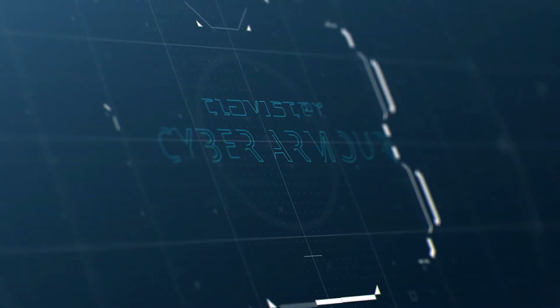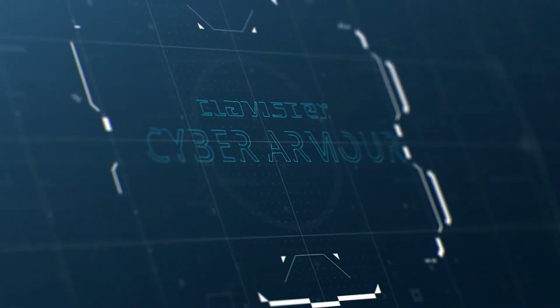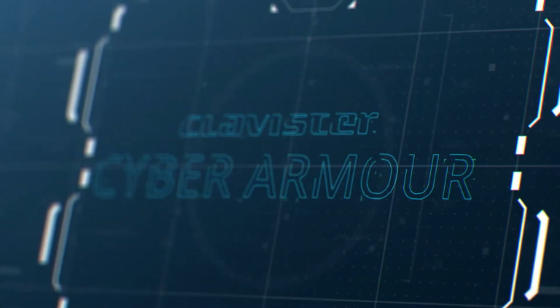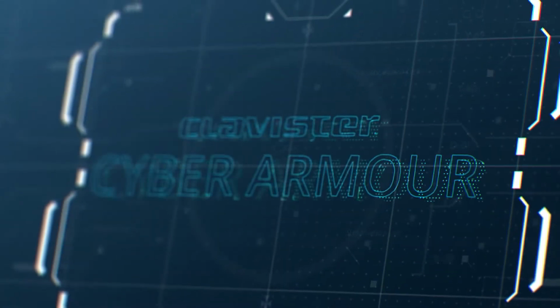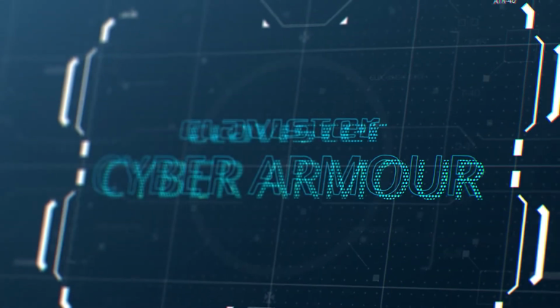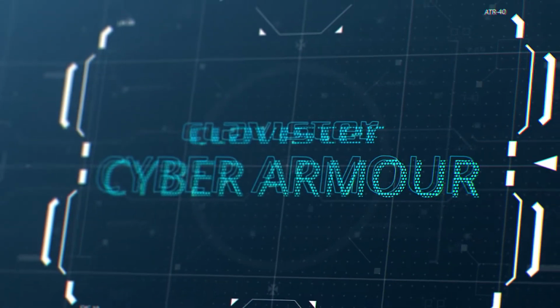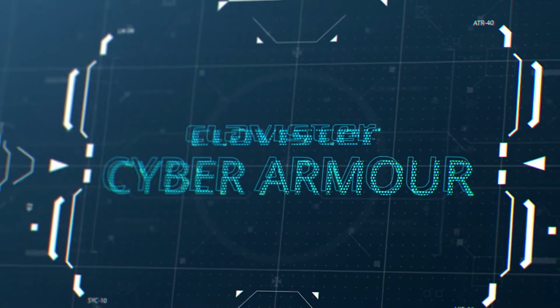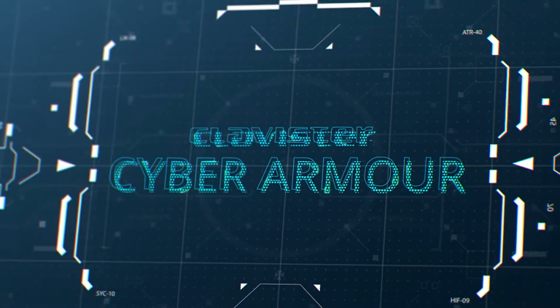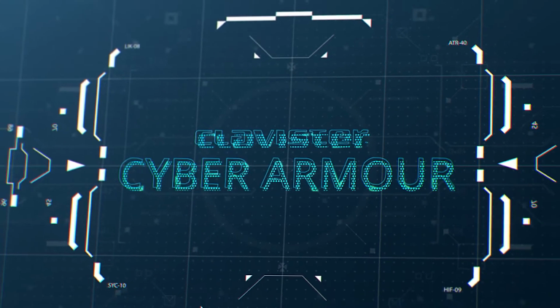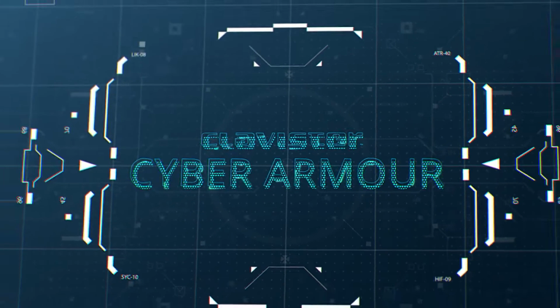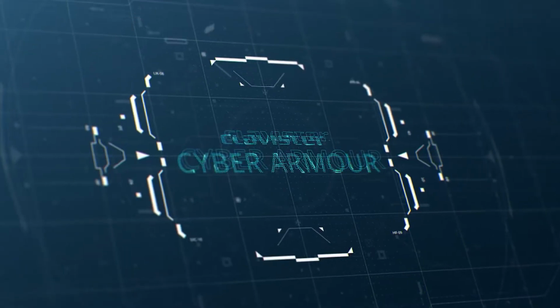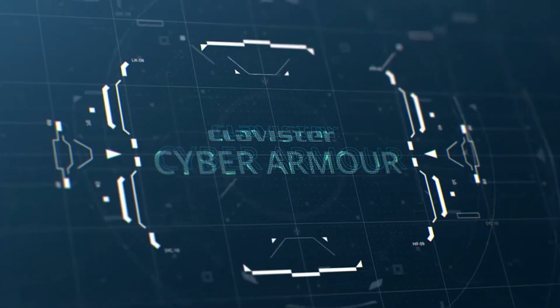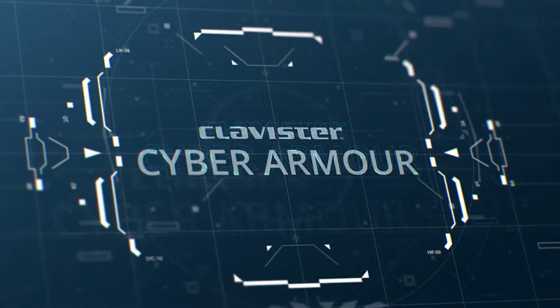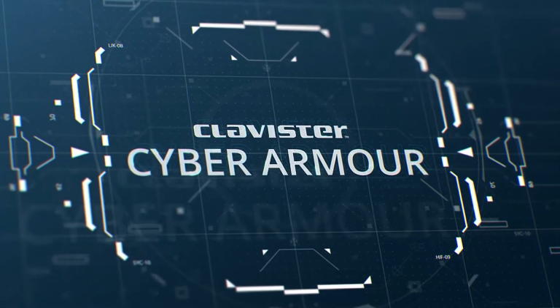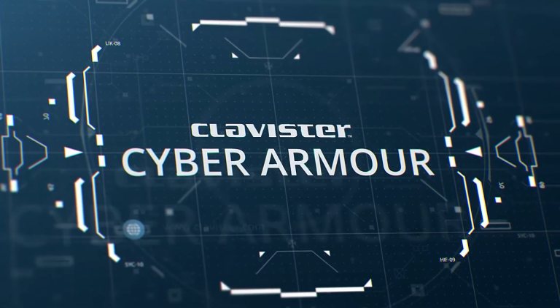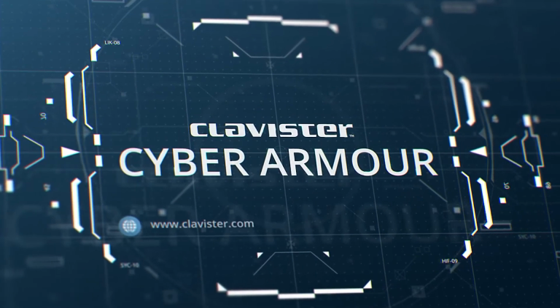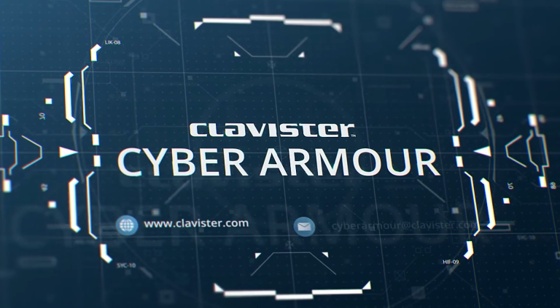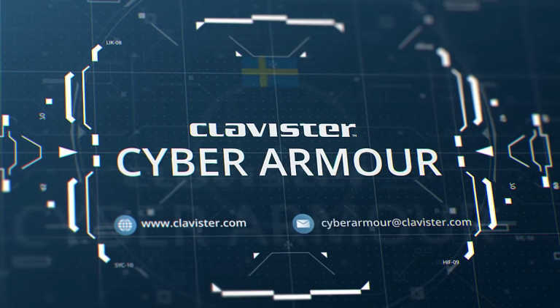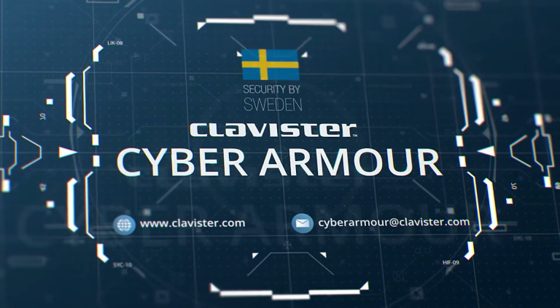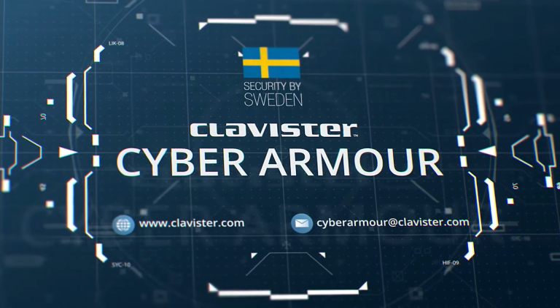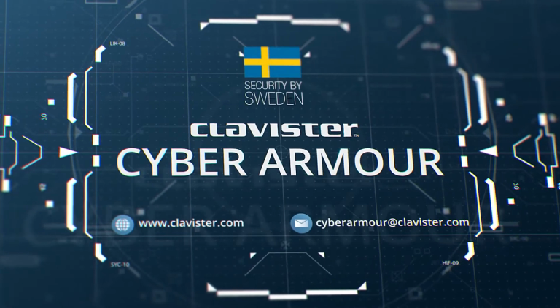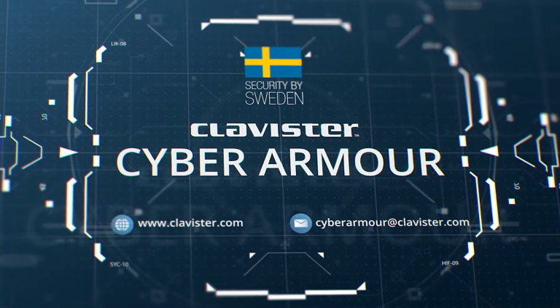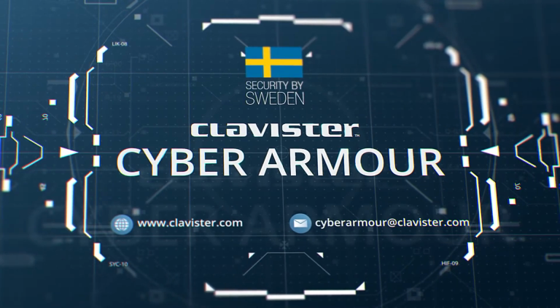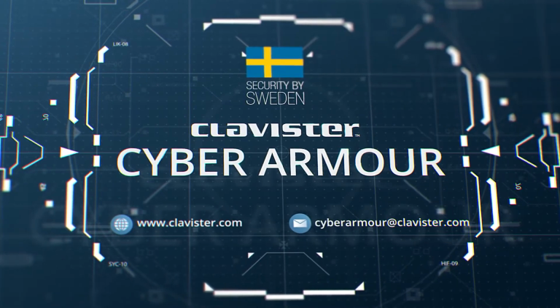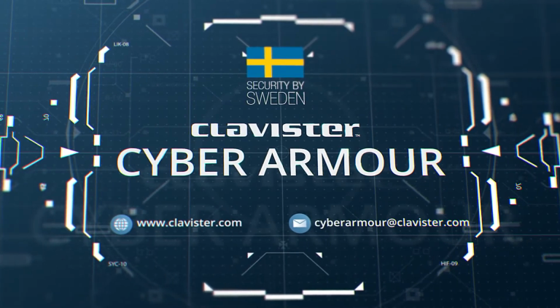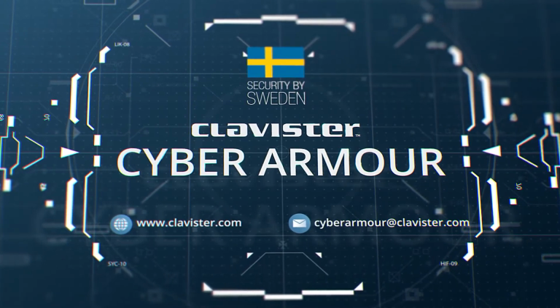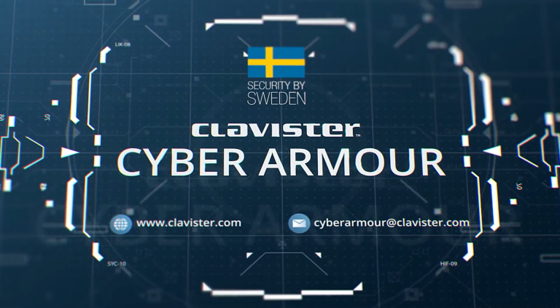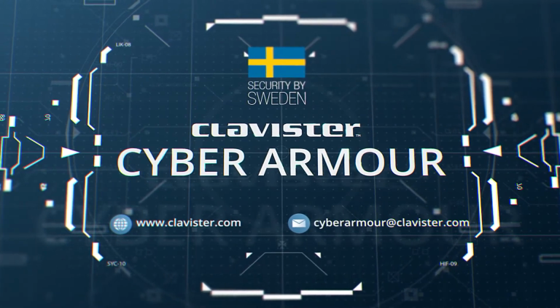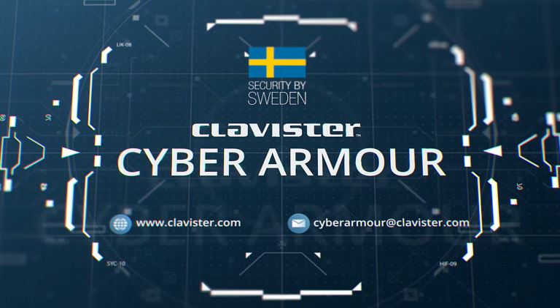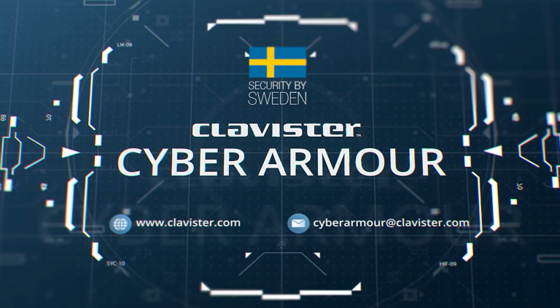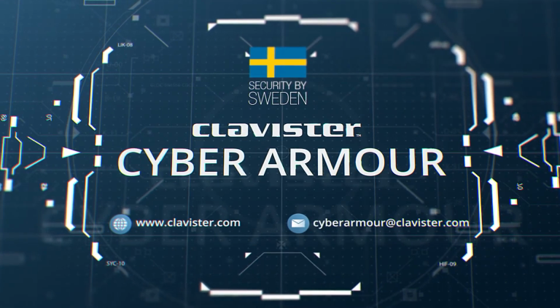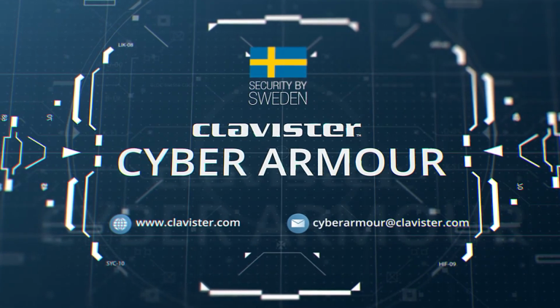Contact Clavister to learn more about how CyberArmor can help protect yours, and help get them home safely.